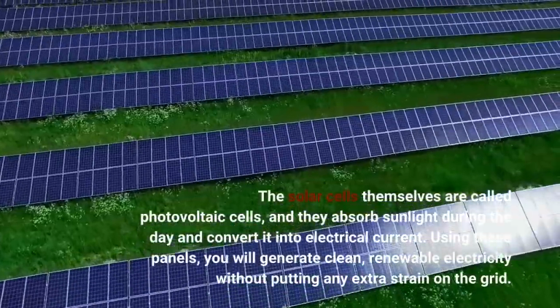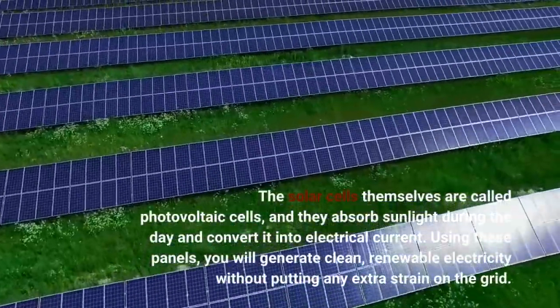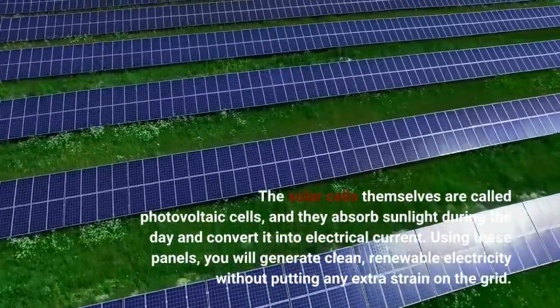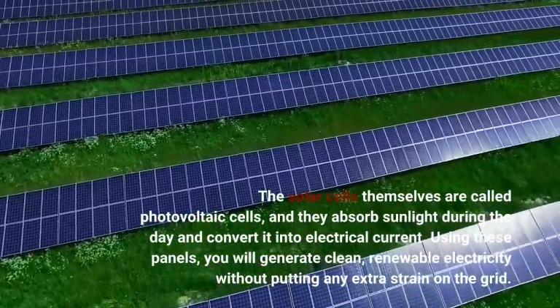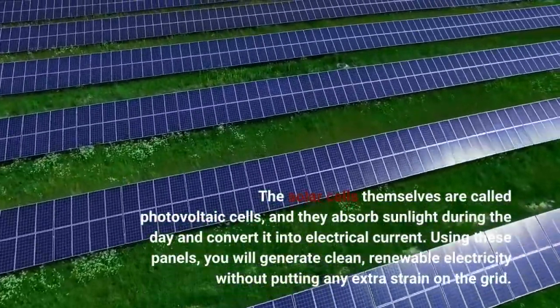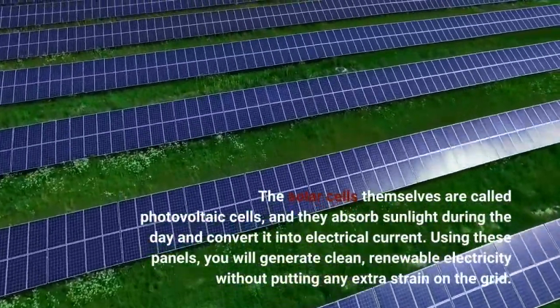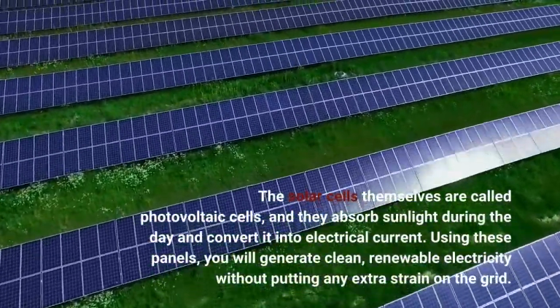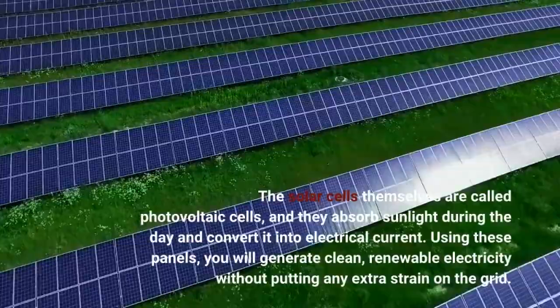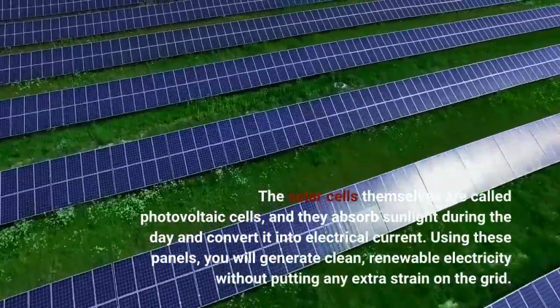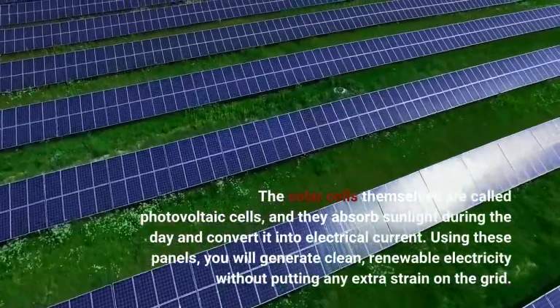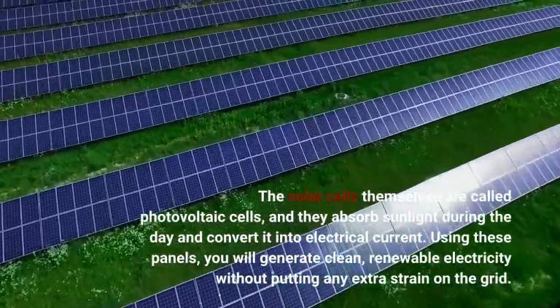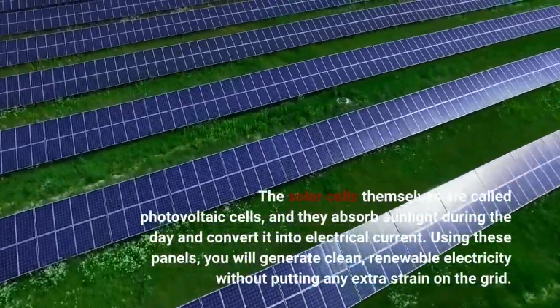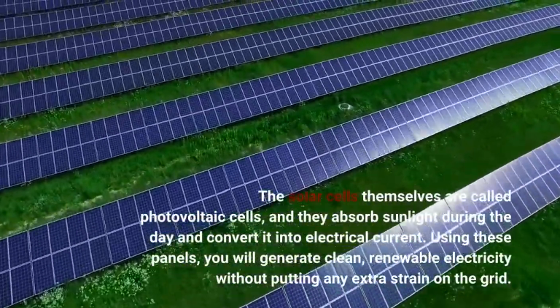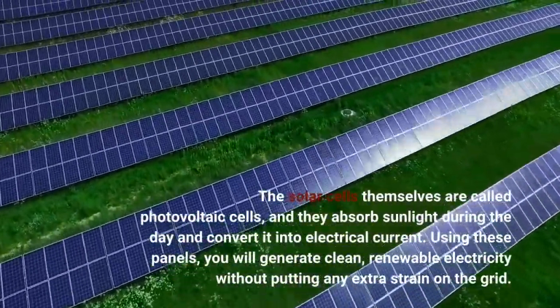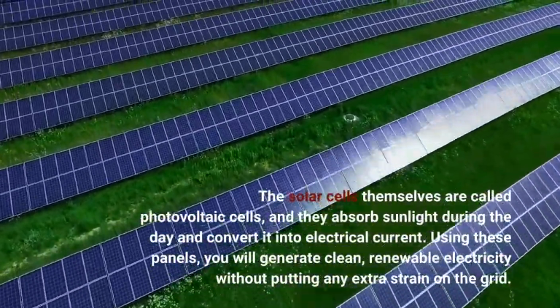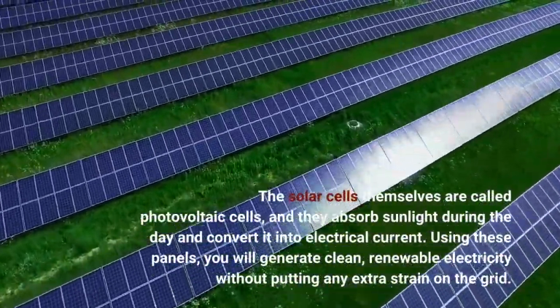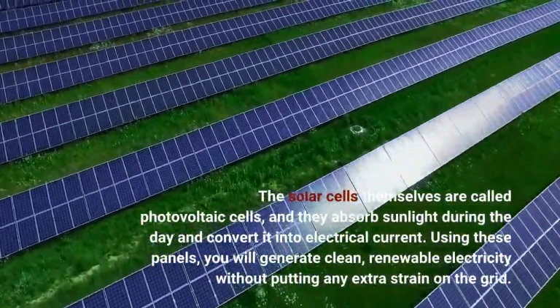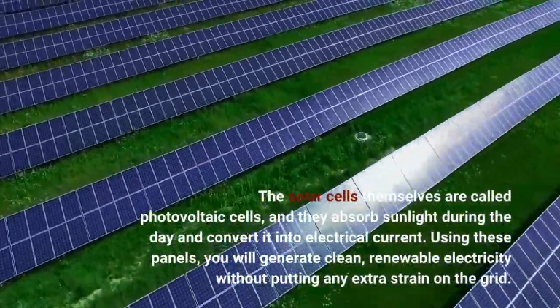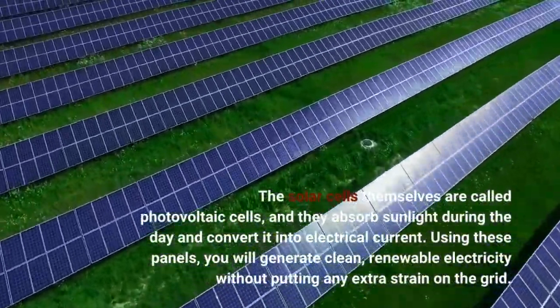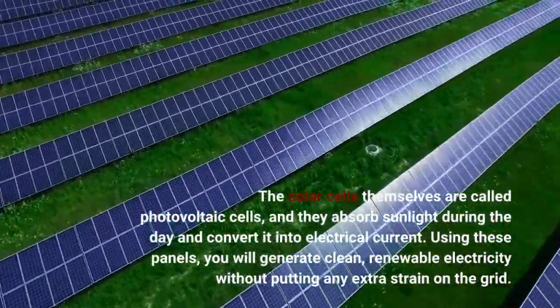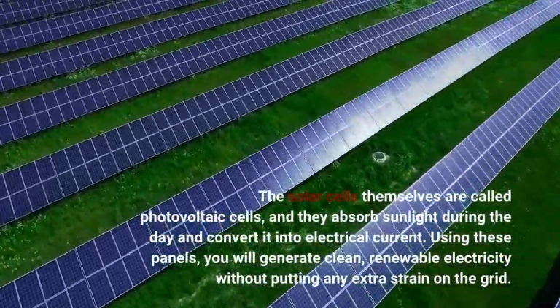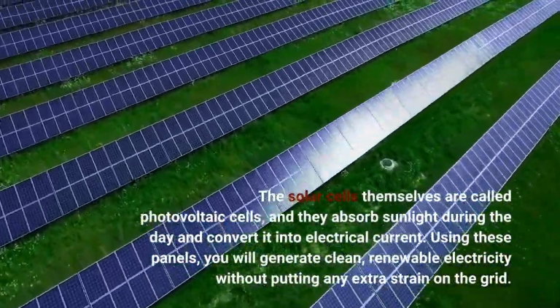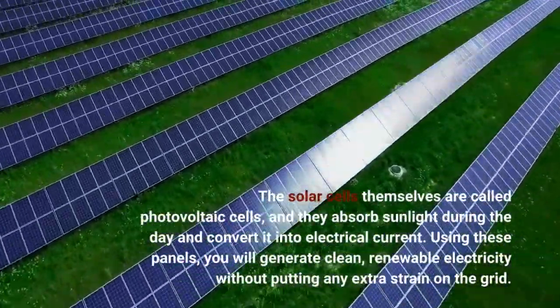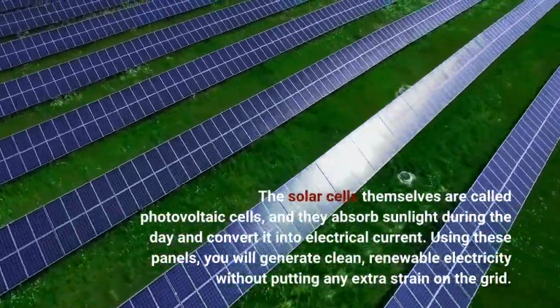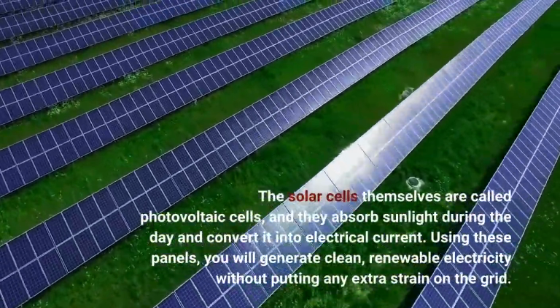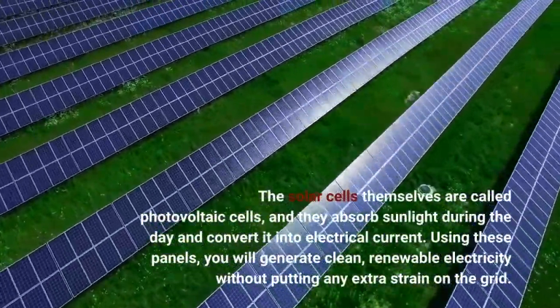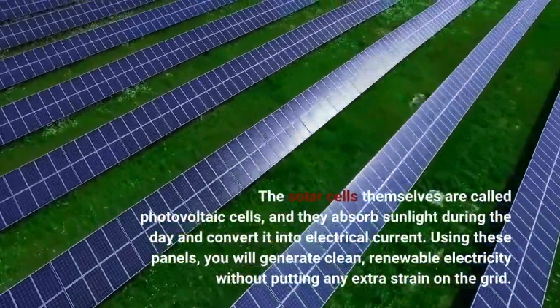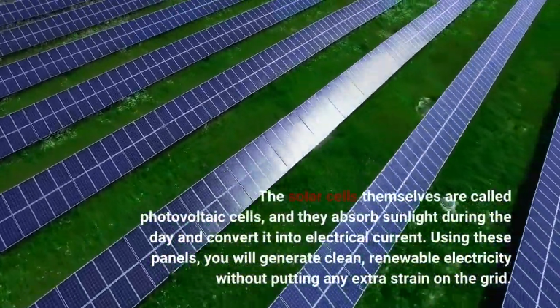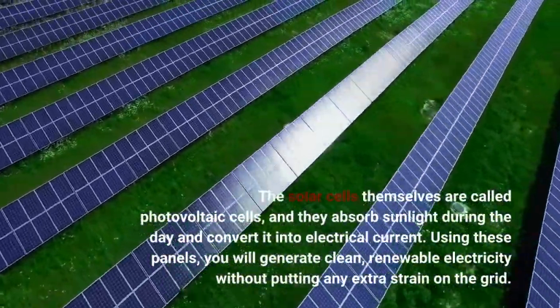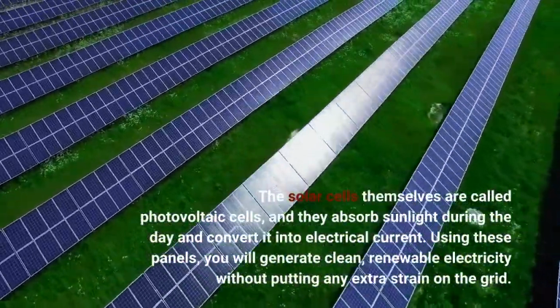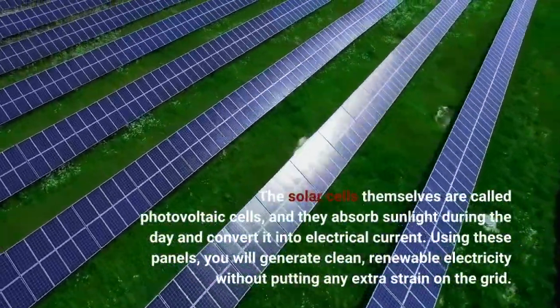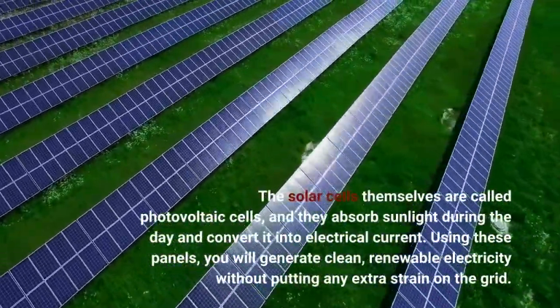Using these panels, you will generate clean, renewable electricity without putting any extra strain on the grid.